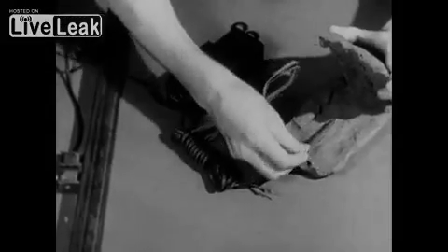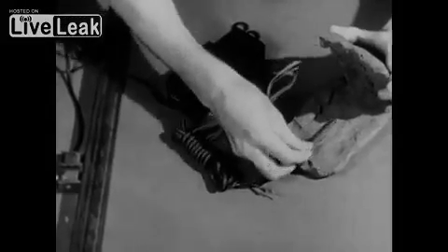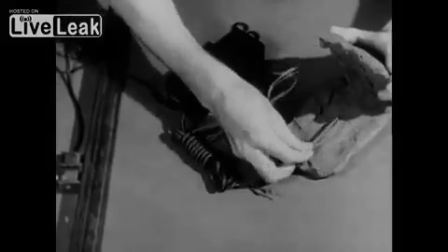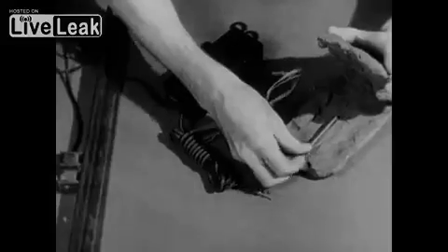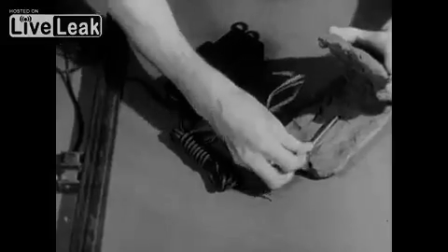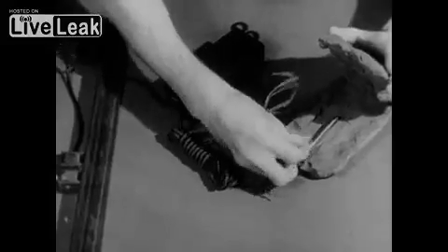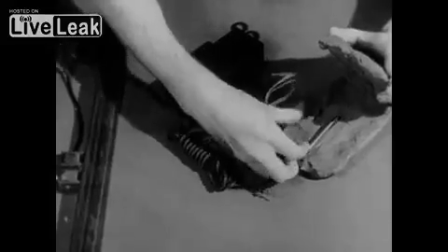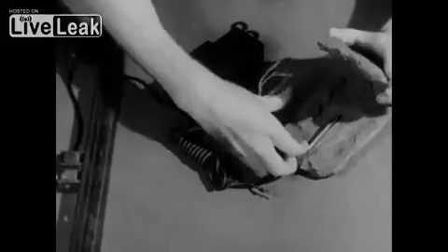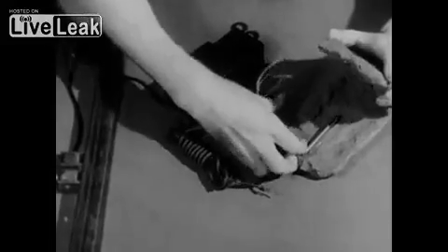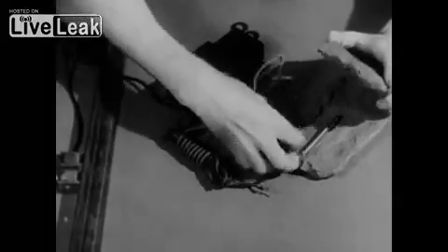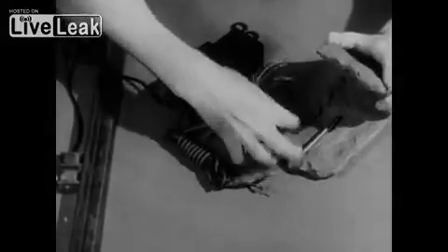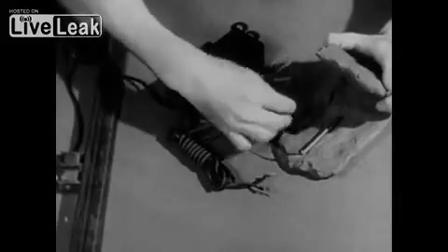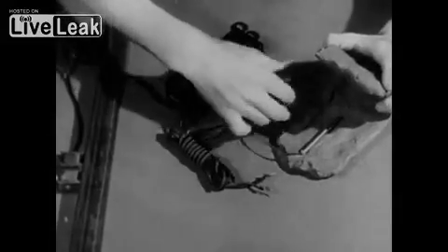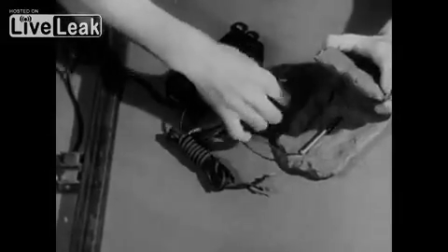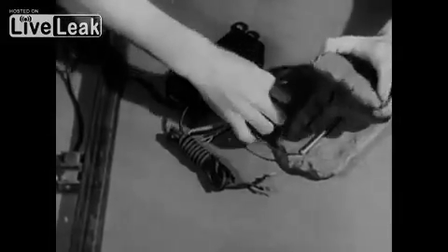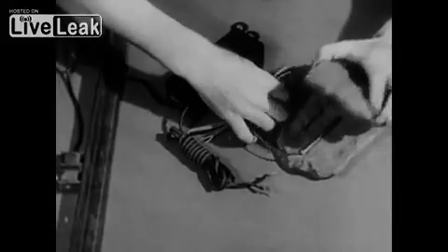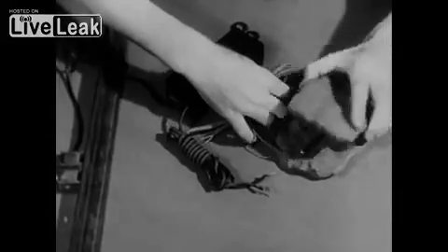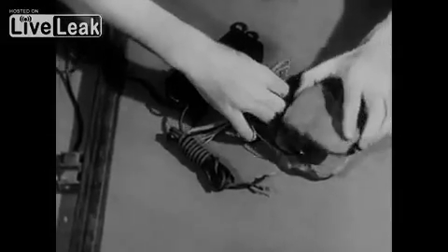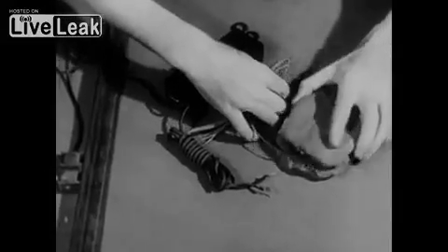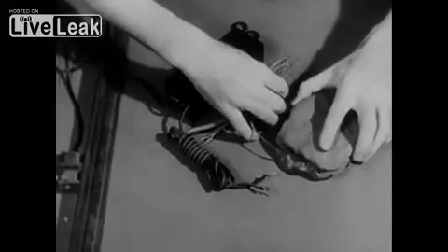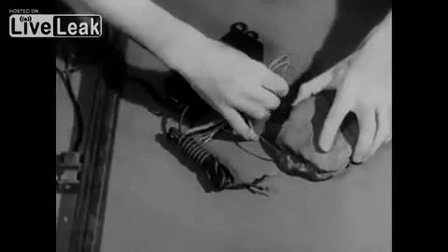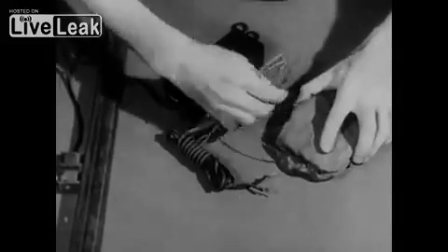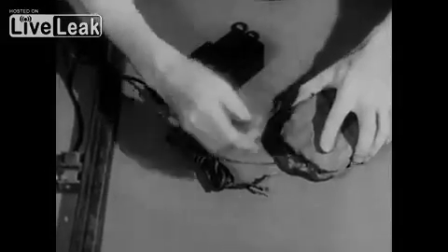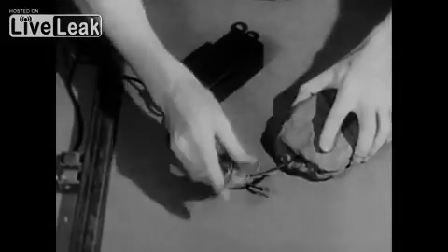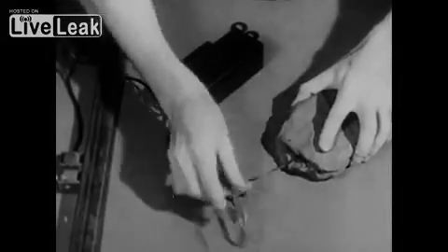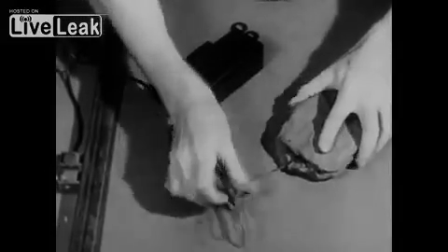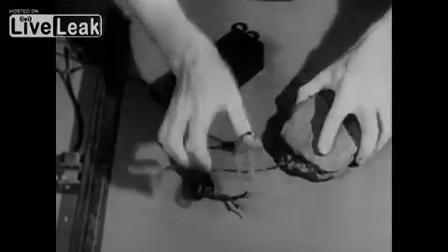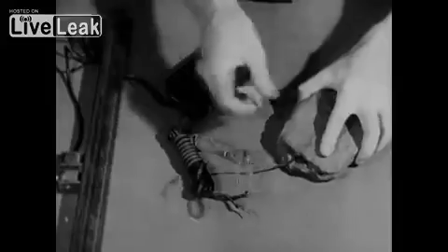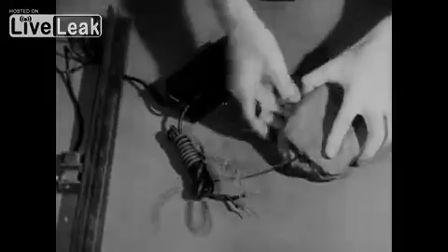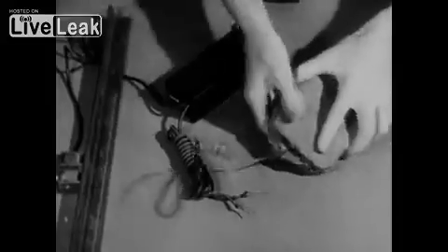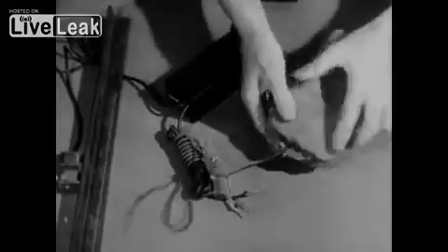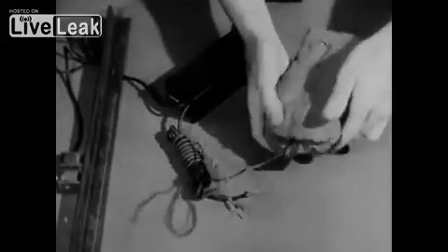This electric charge activates the electric detonator, which is inserted in the explosive.